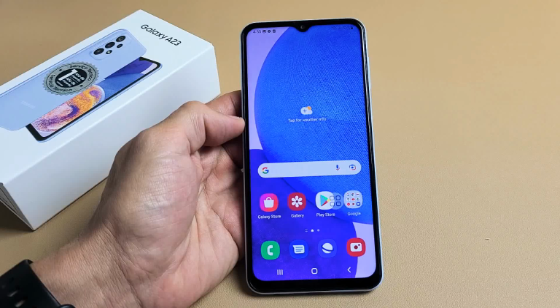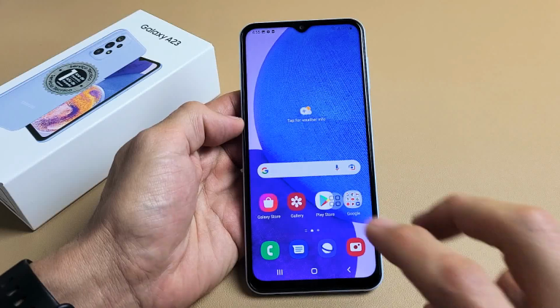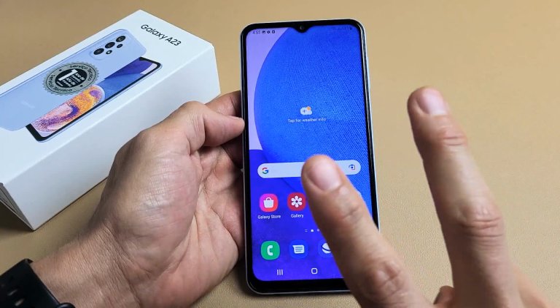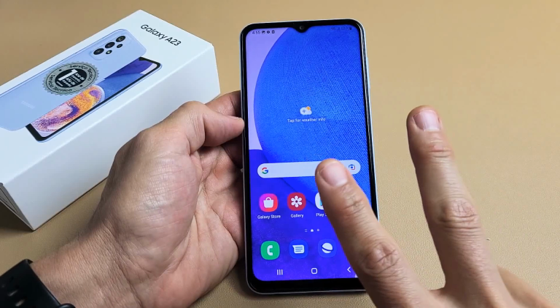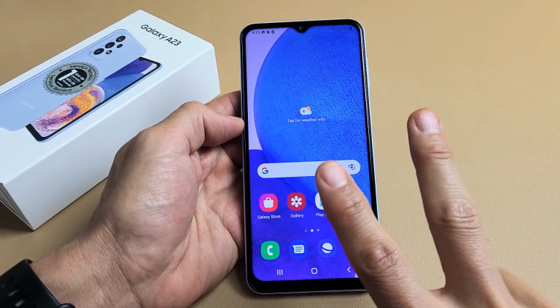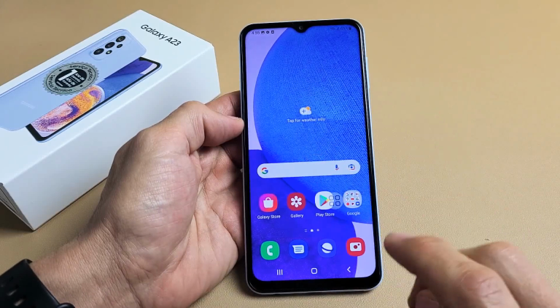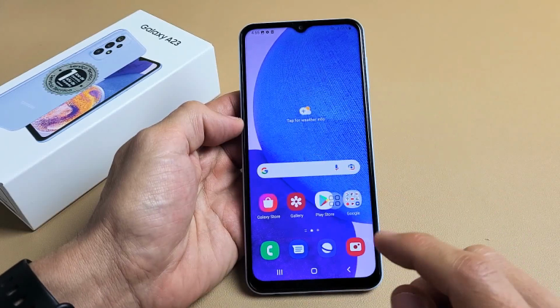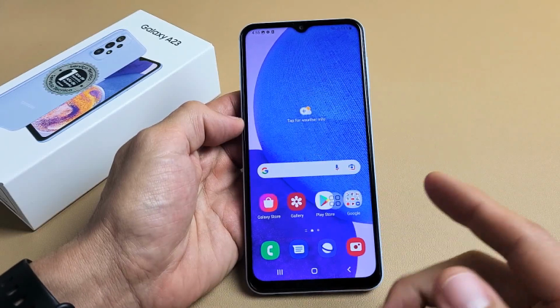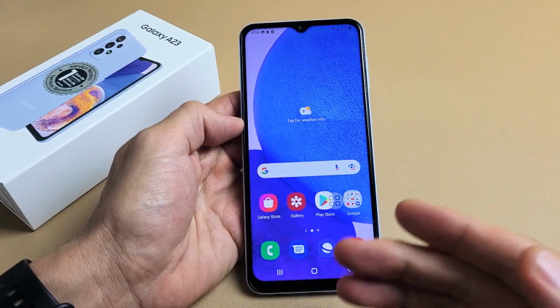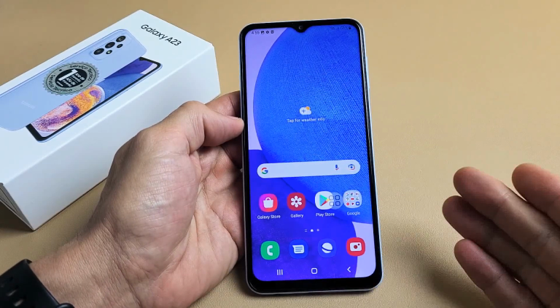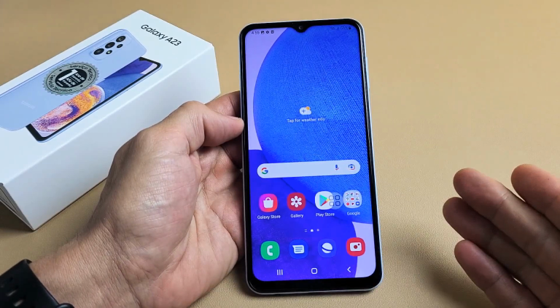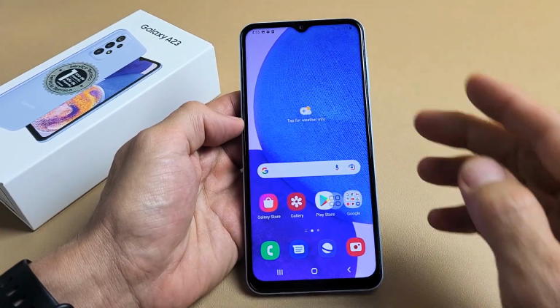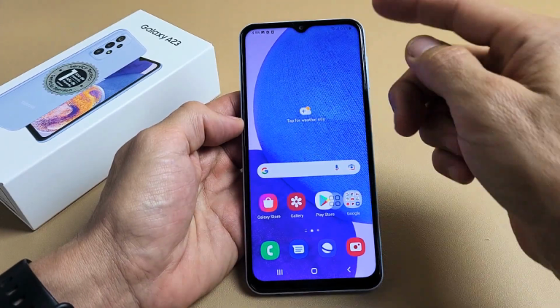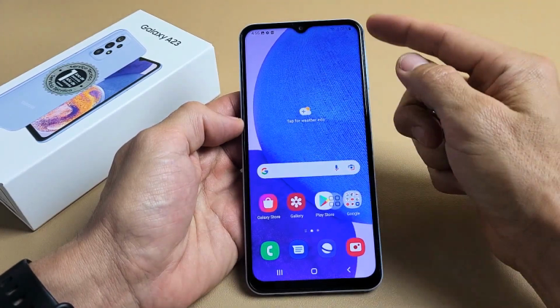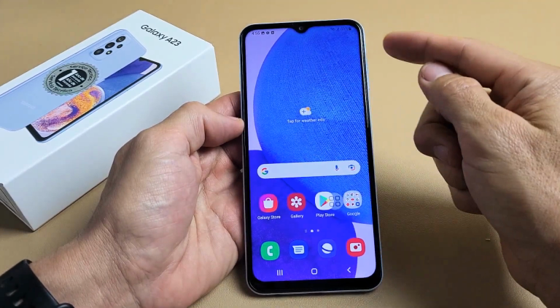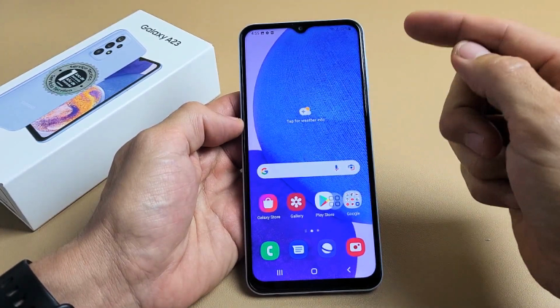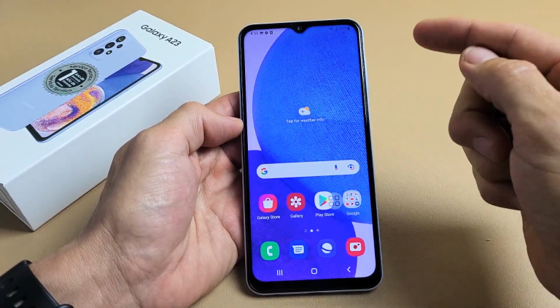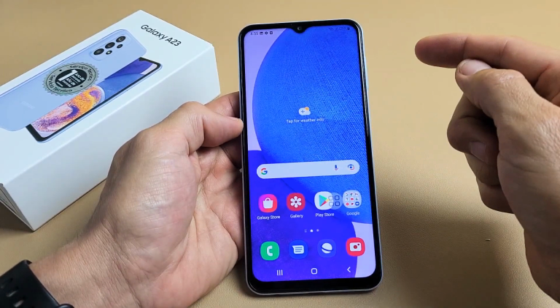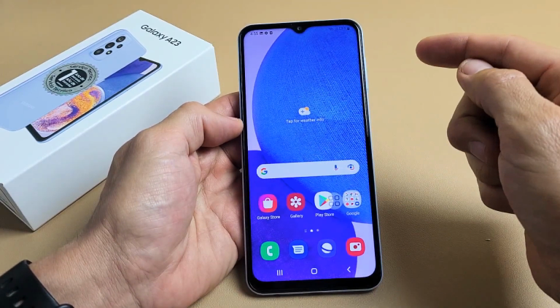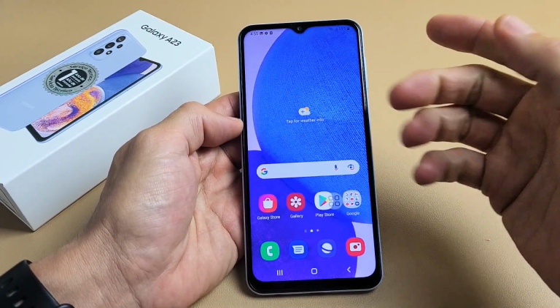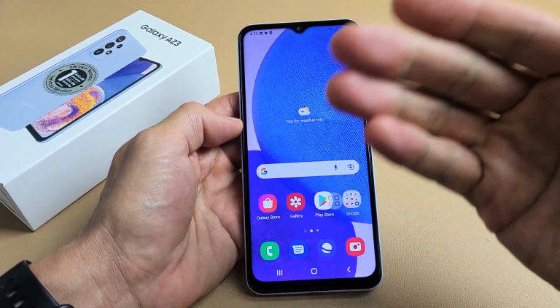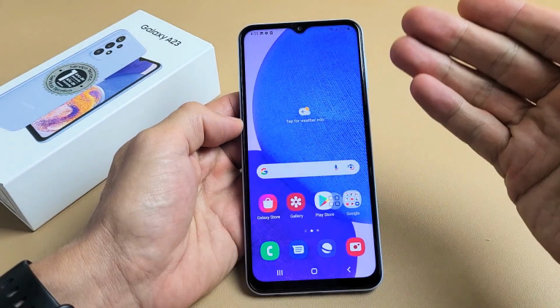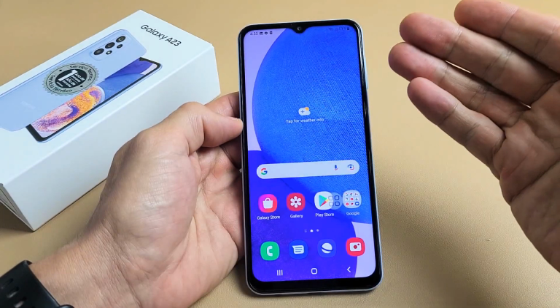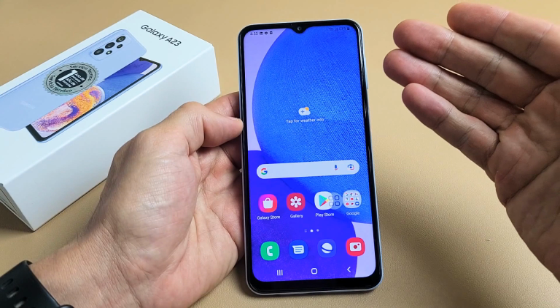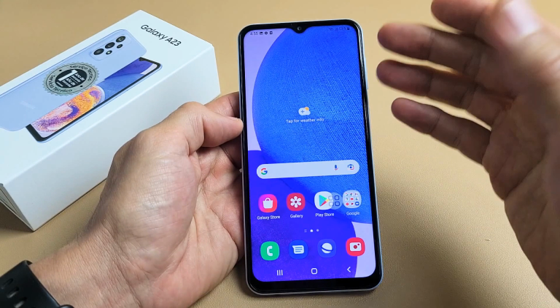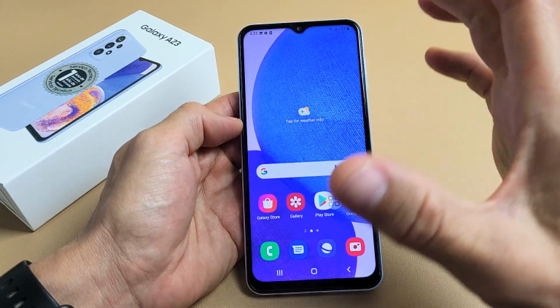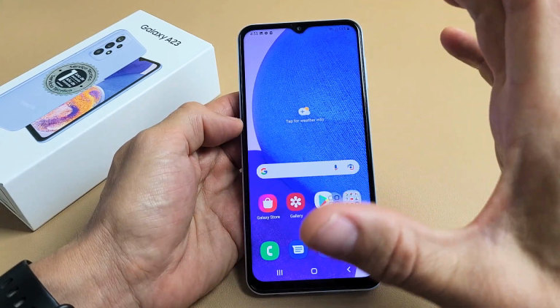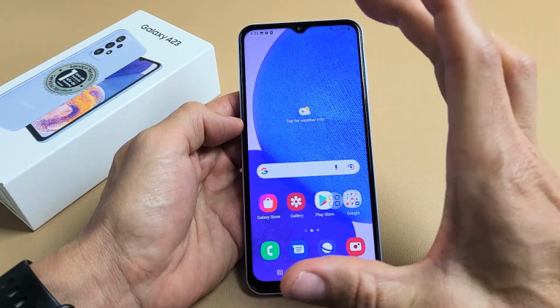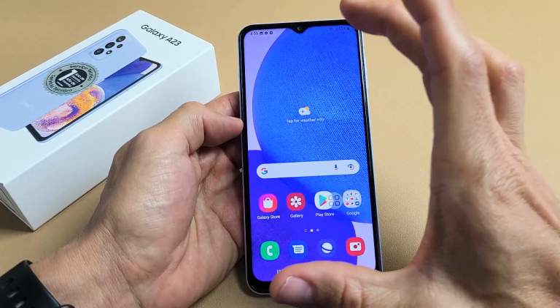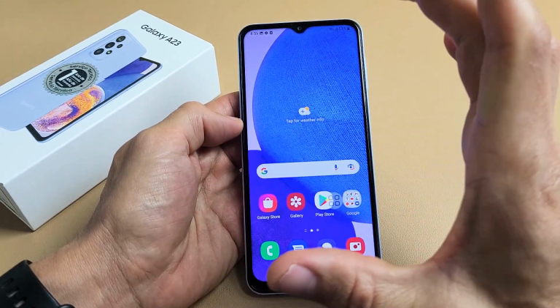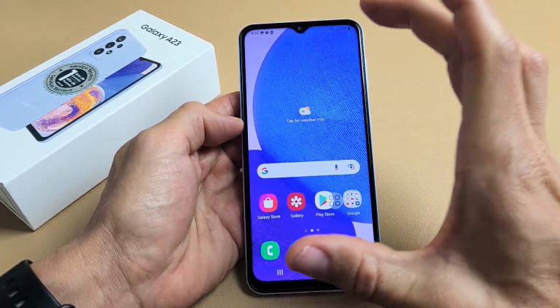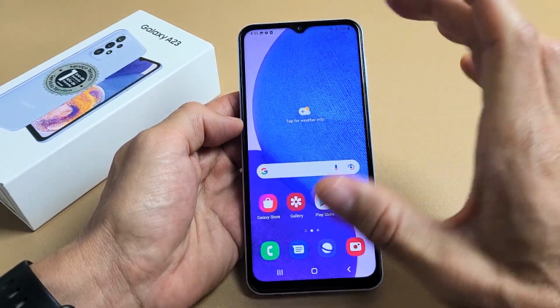I'm going to show you two ways on how you can take a screenshot on your Samsung Galaxy A23, as well as how to take a scrolling screenshot.